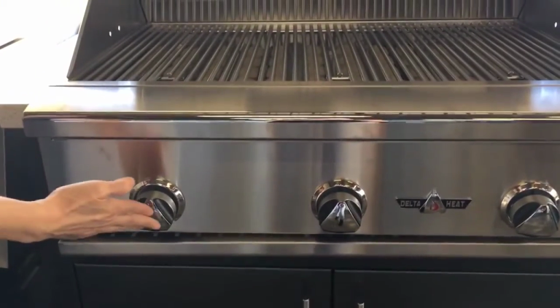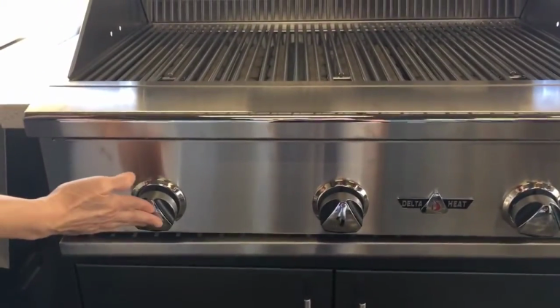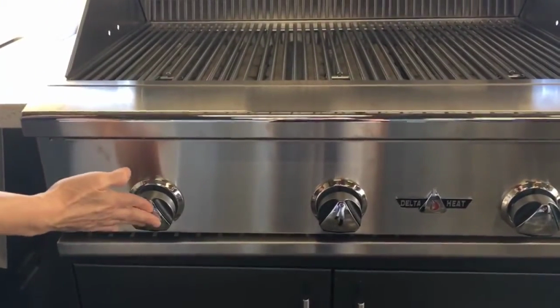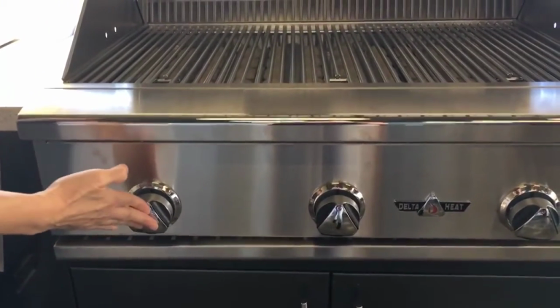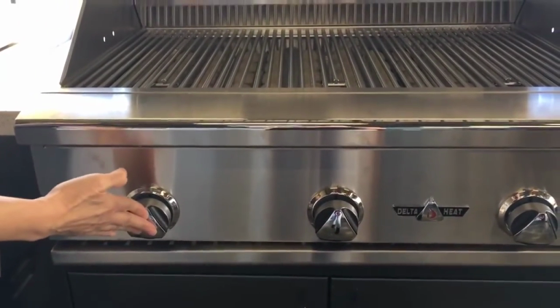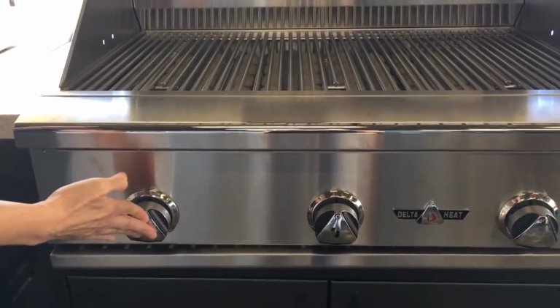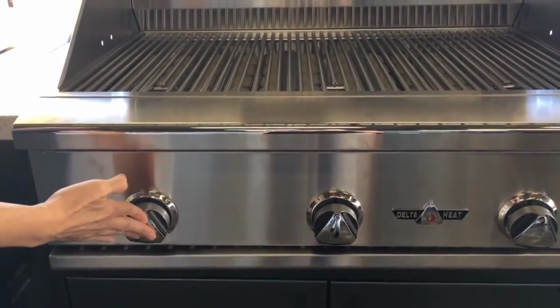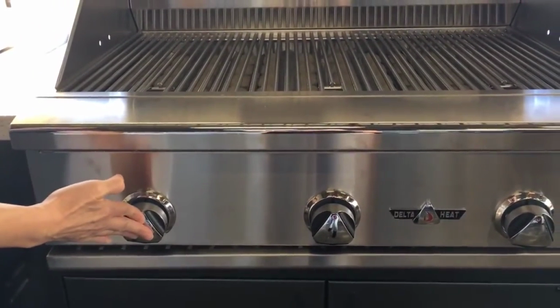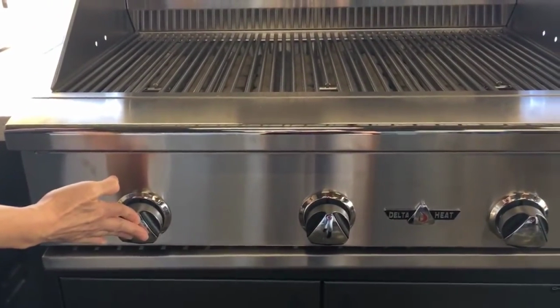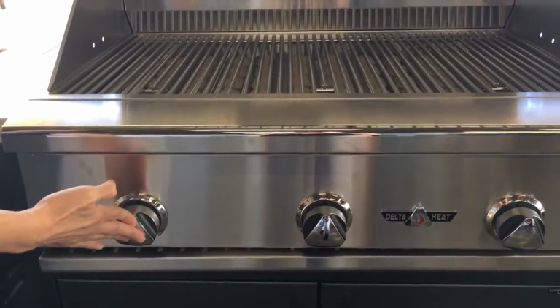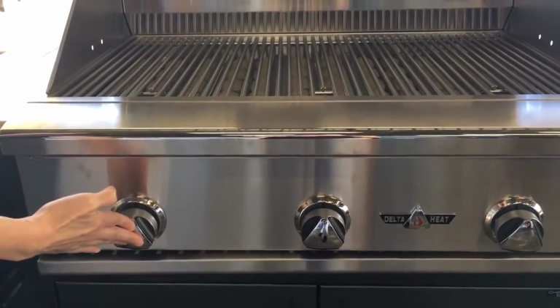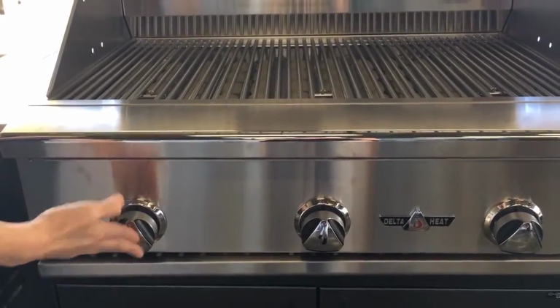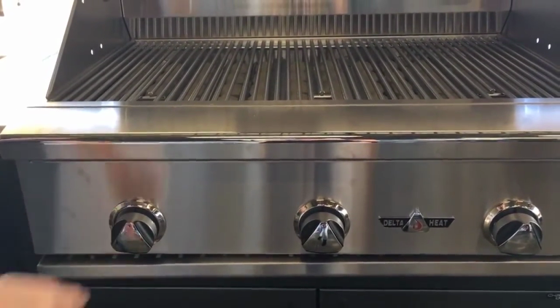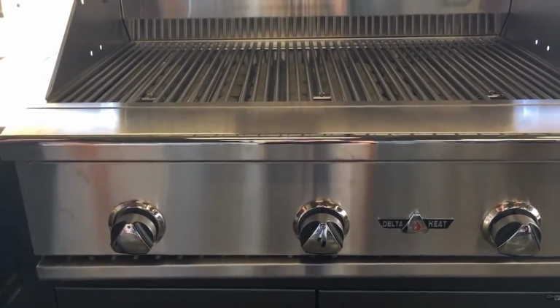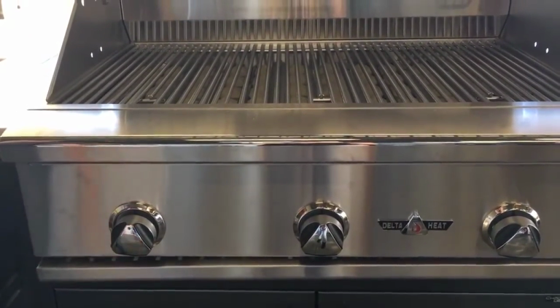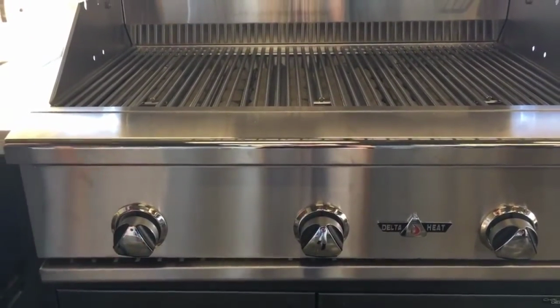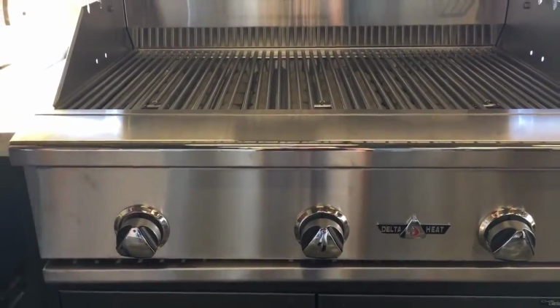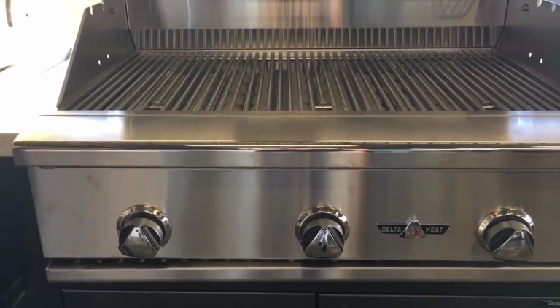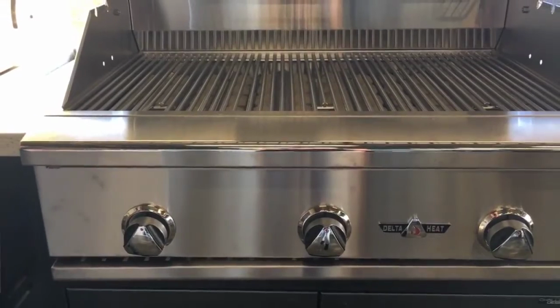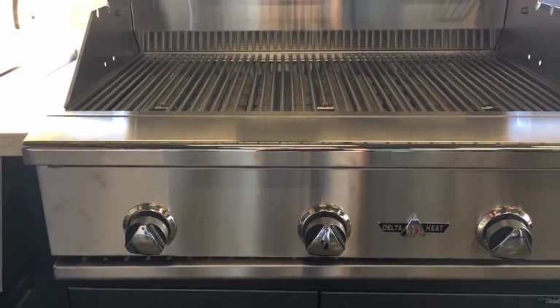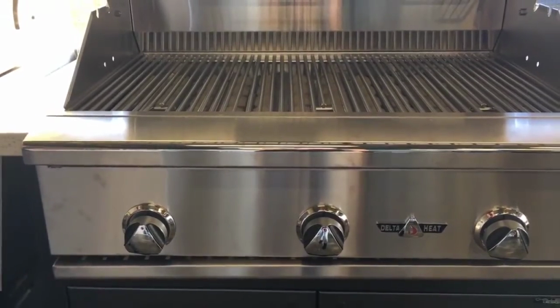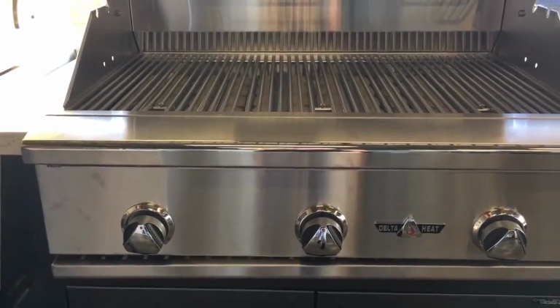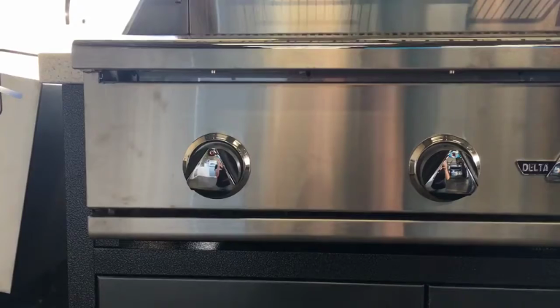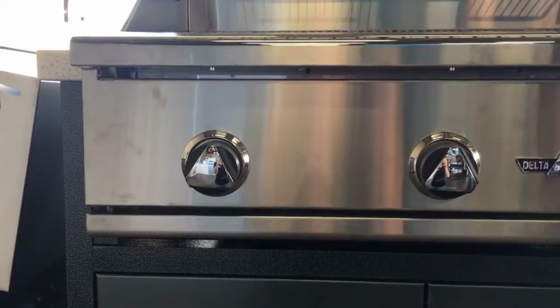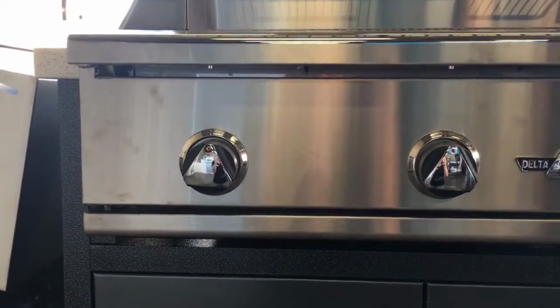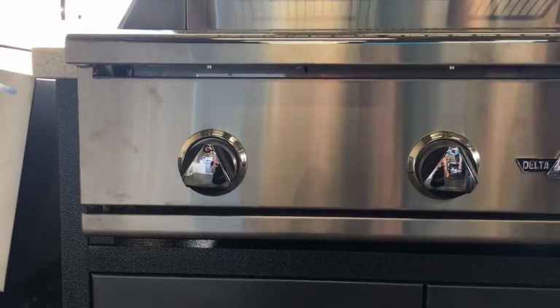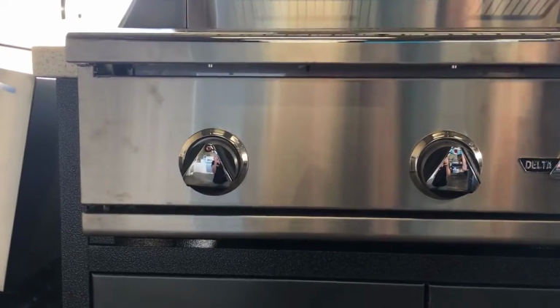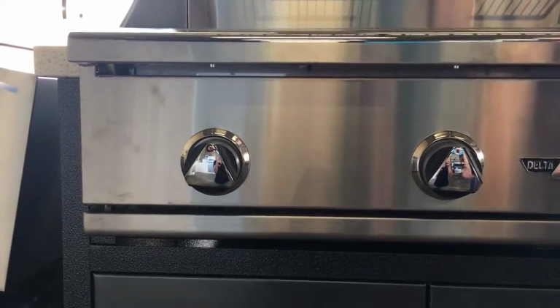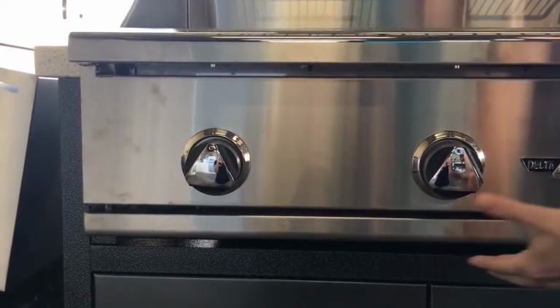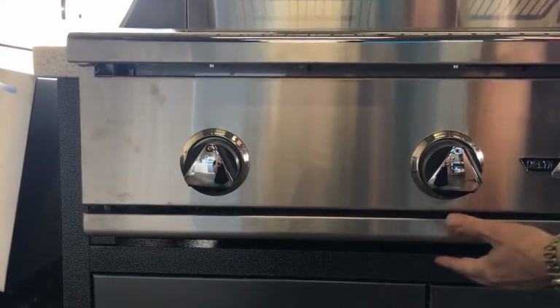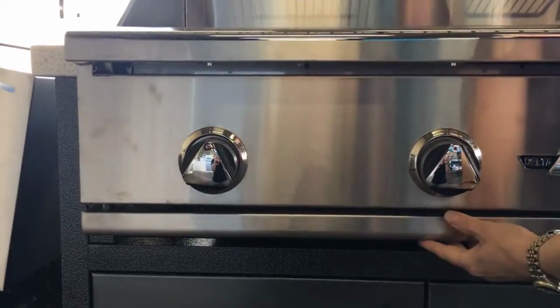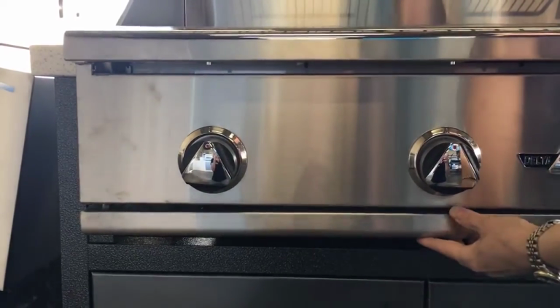Press the control knob. Do you hear a rapid clicking noise? If not, the first thing is to check the battery.